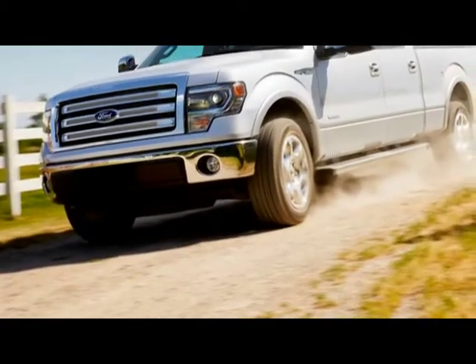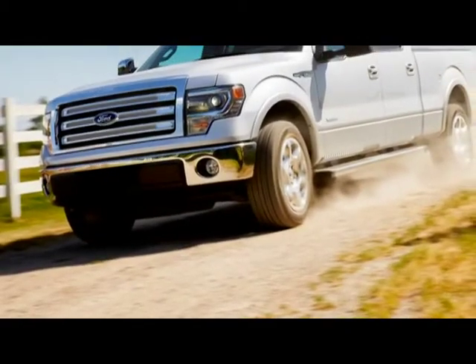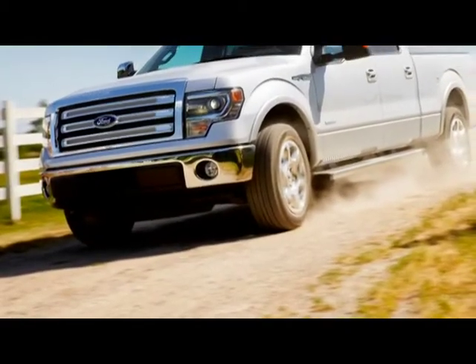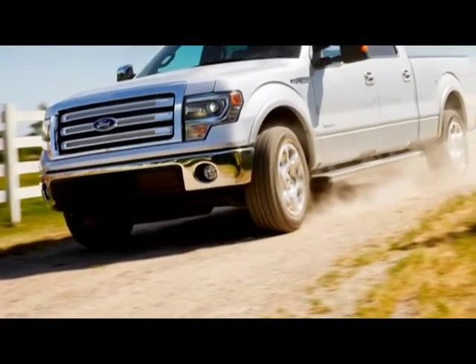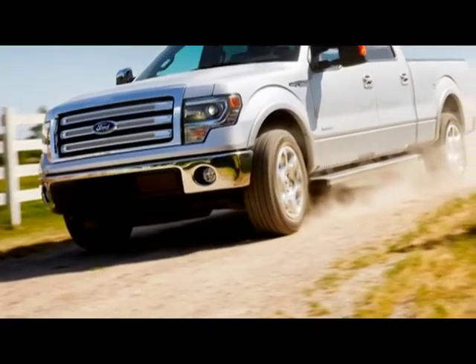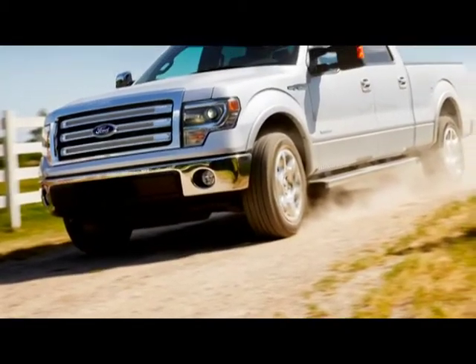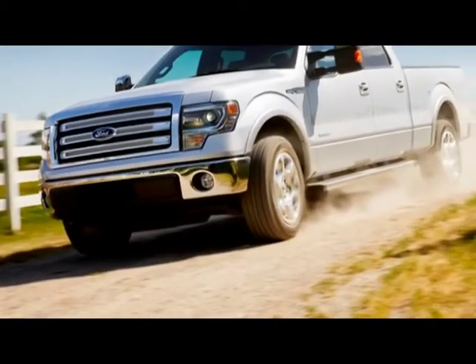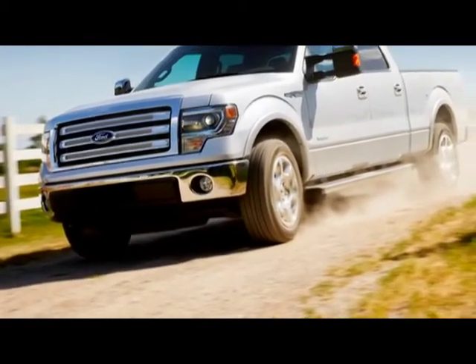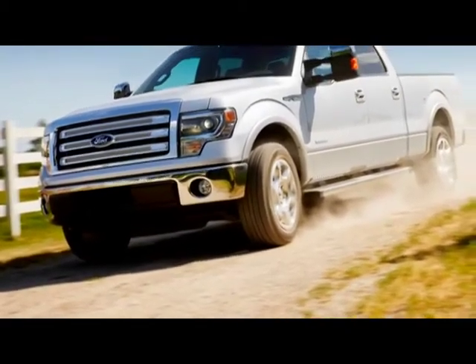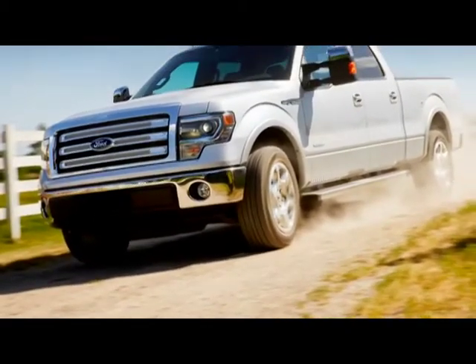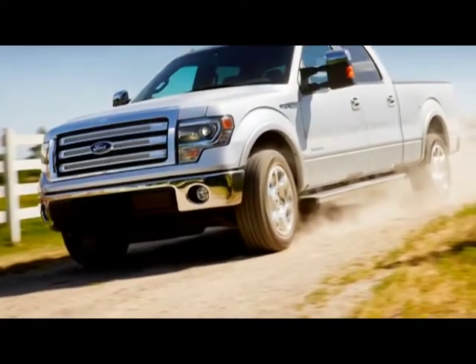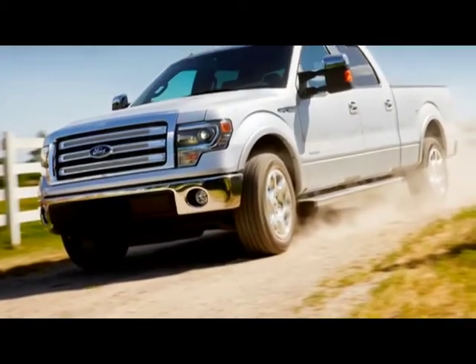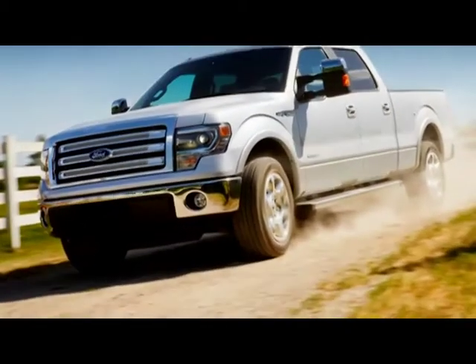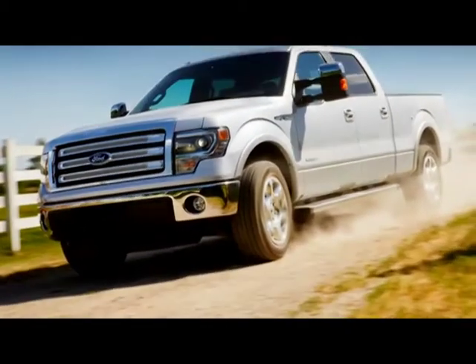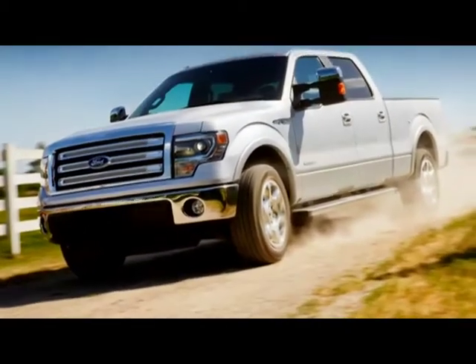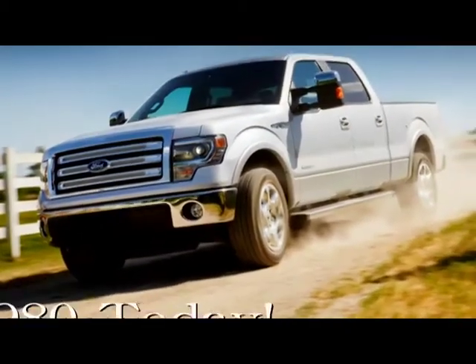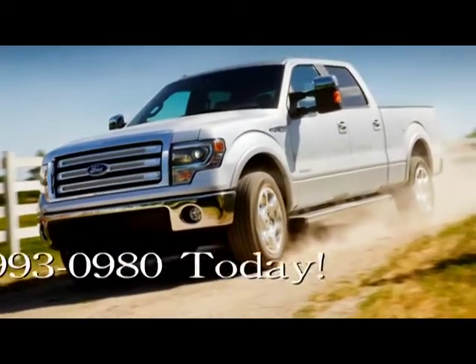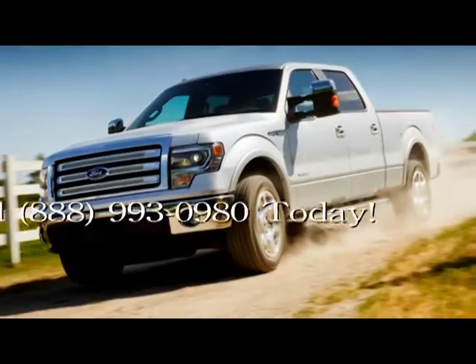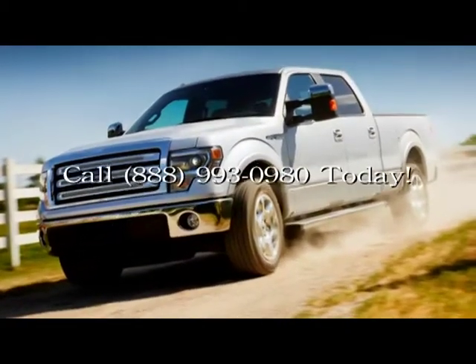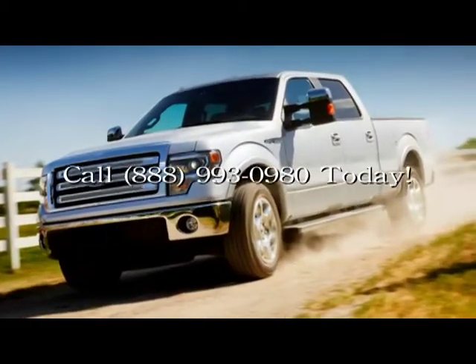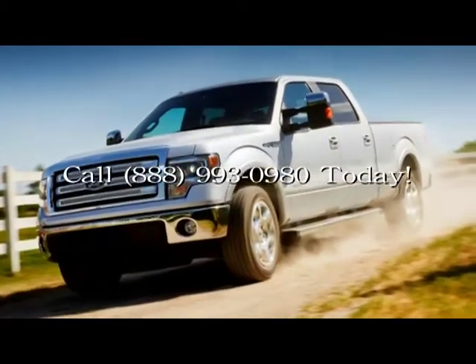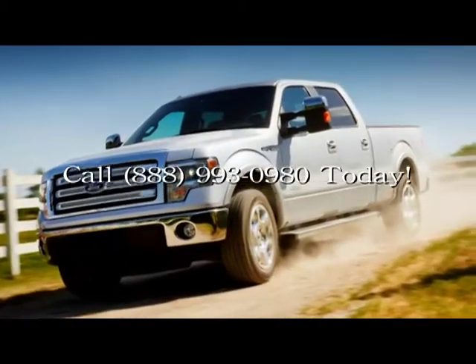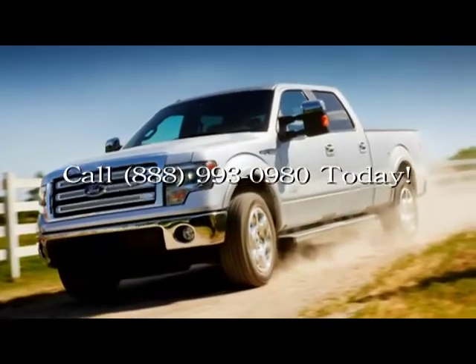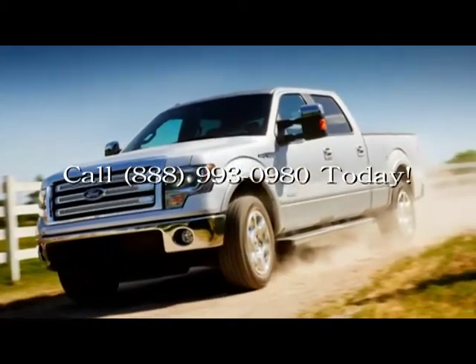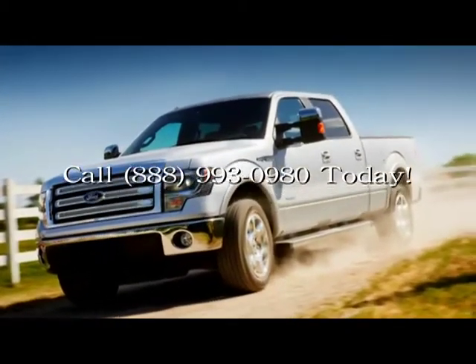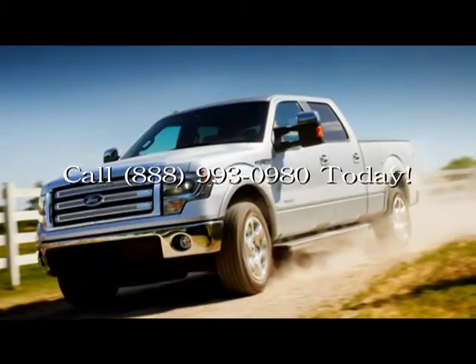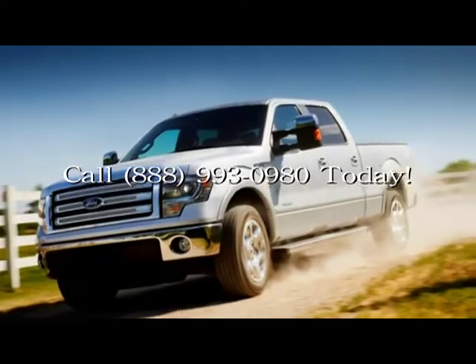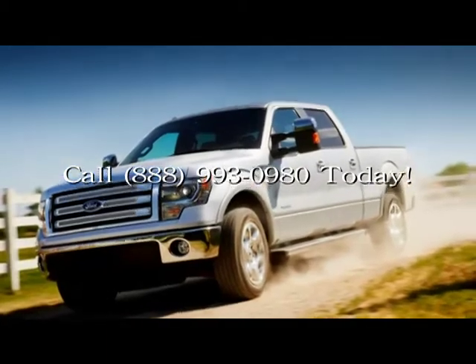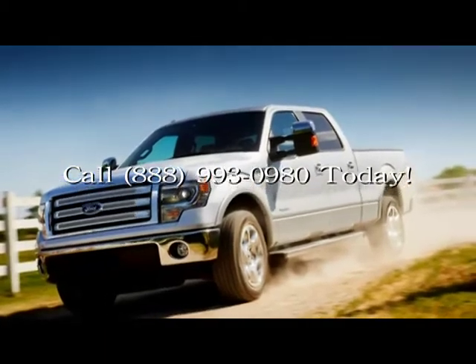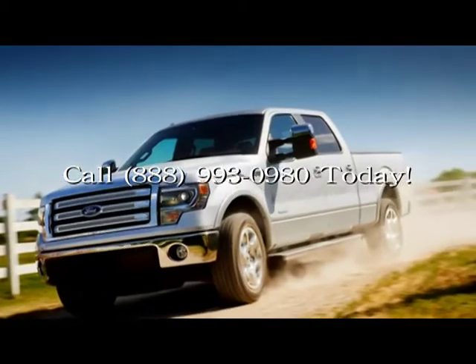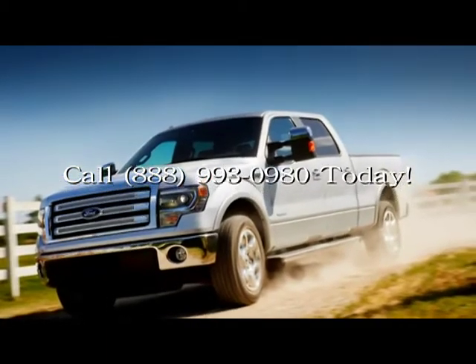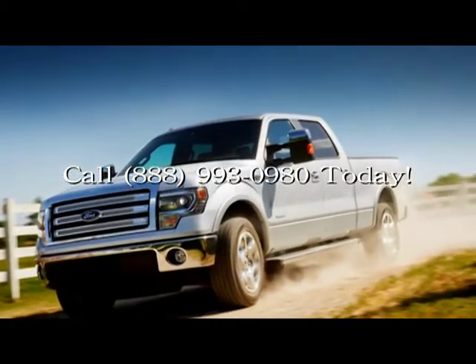Get the full 2013 Ford F-150 experience. Take a test drive at Wildcat Ford in Lexington today.